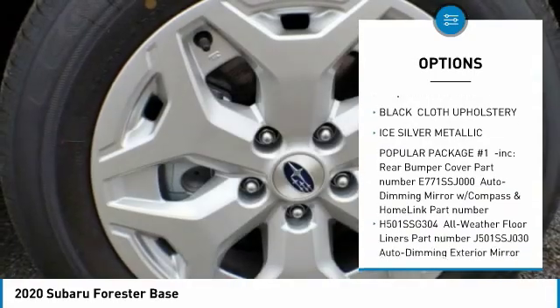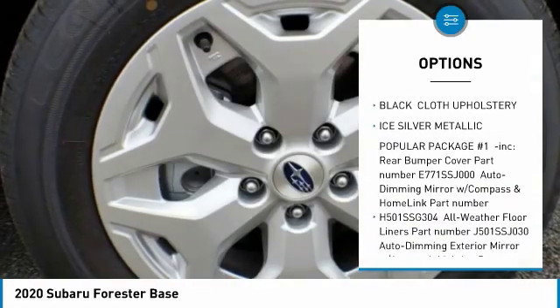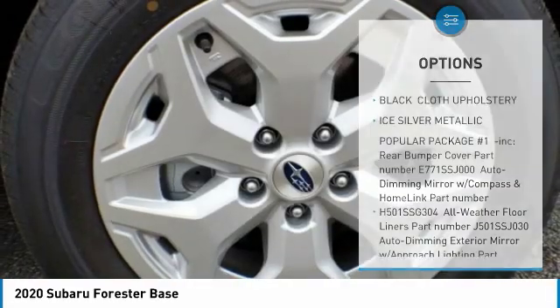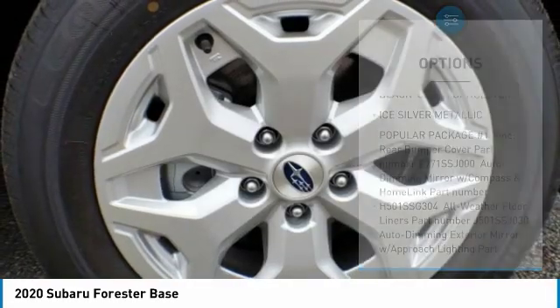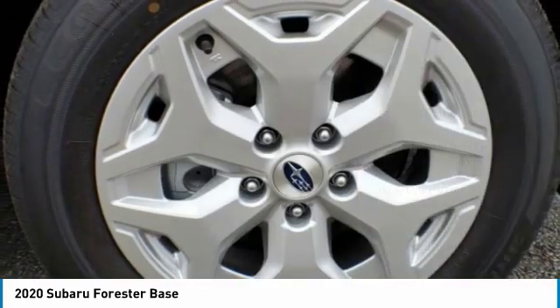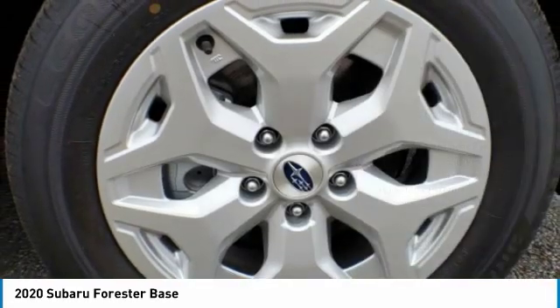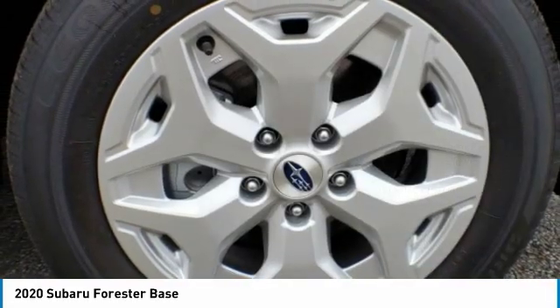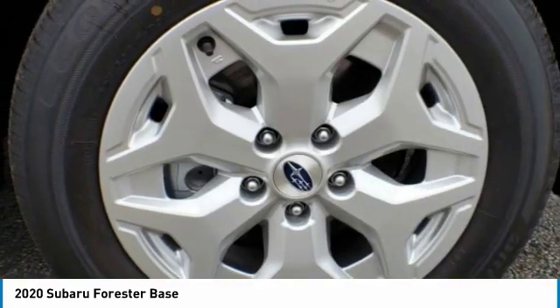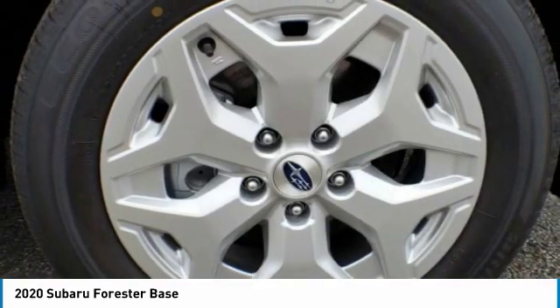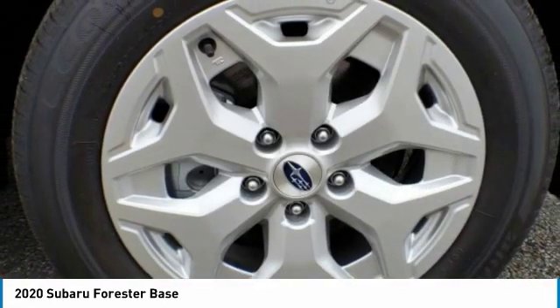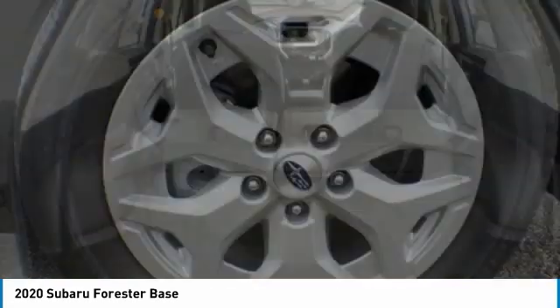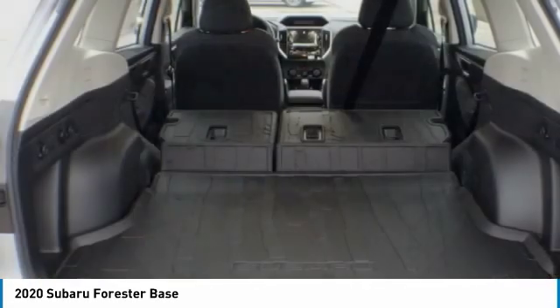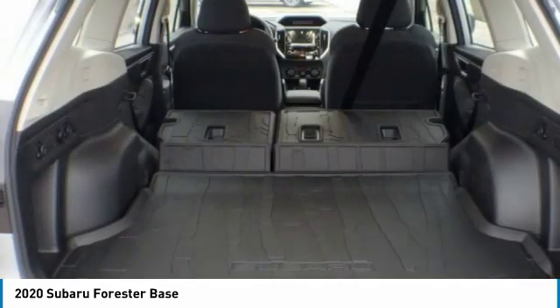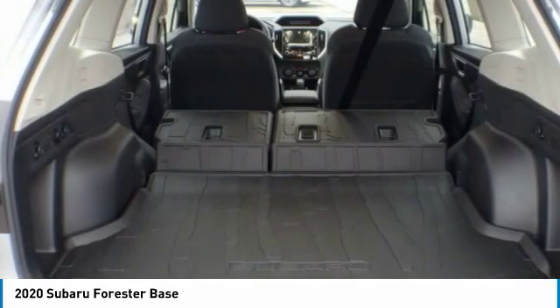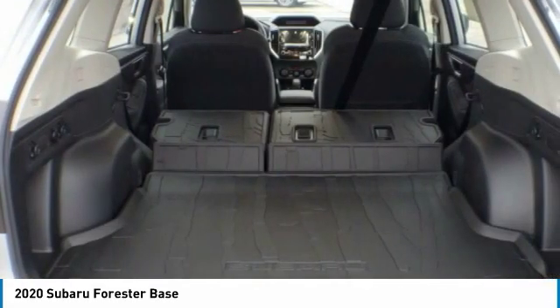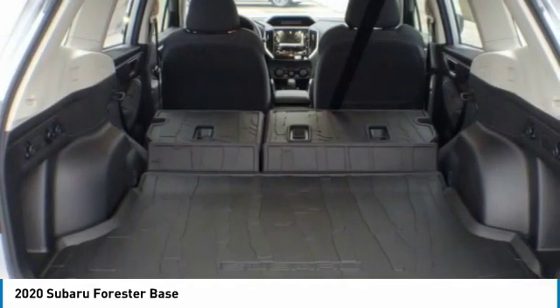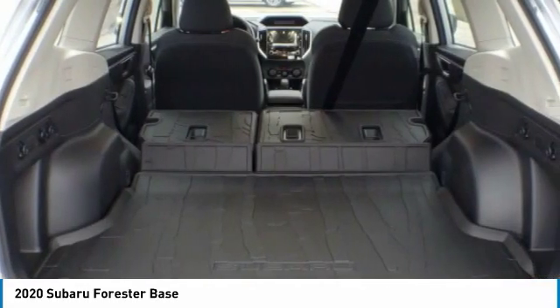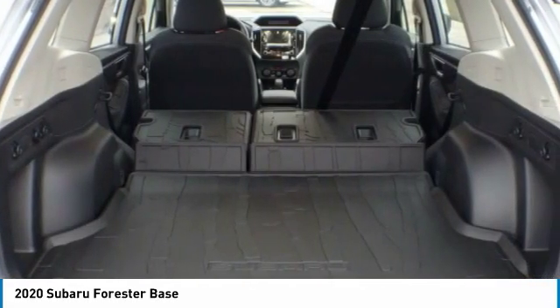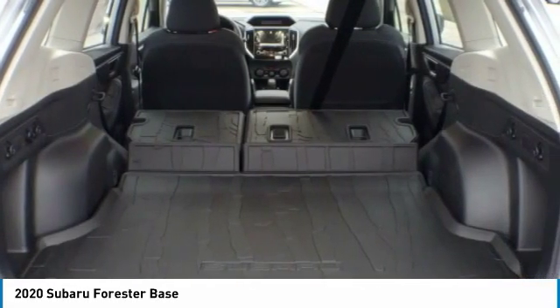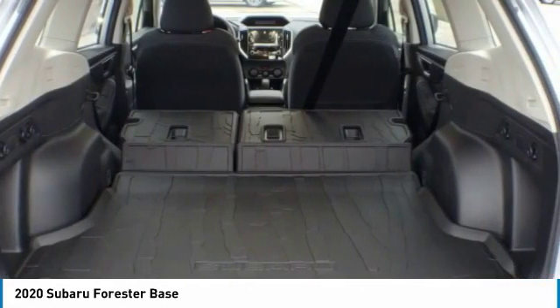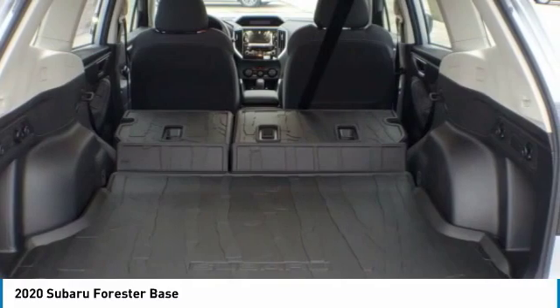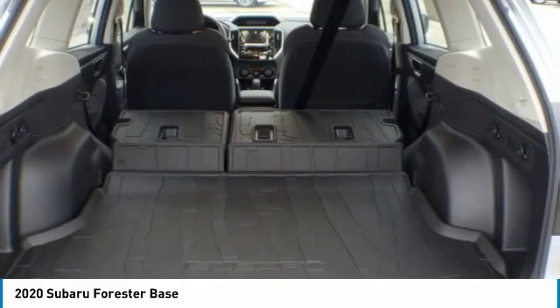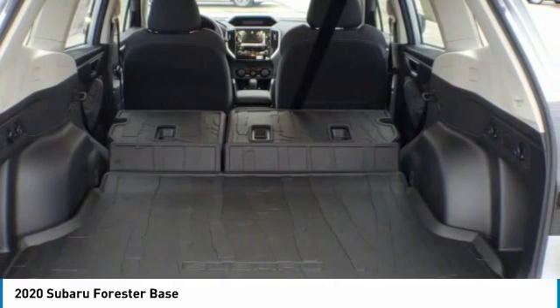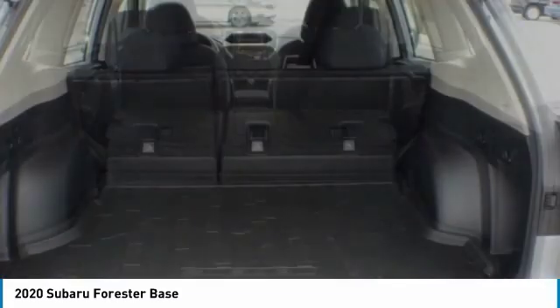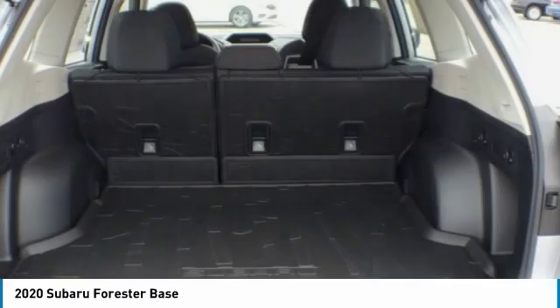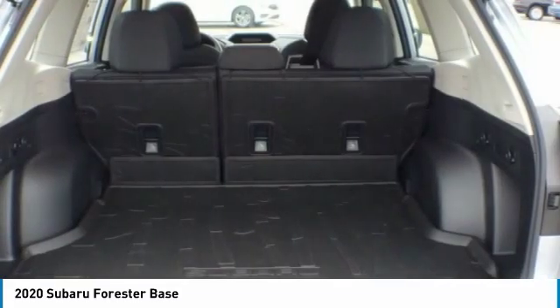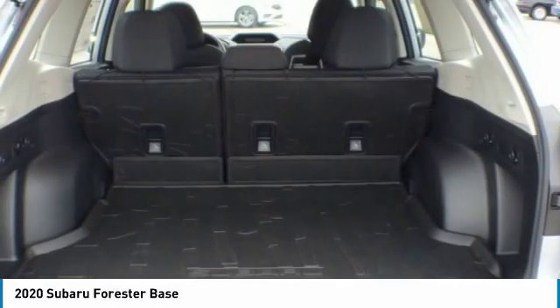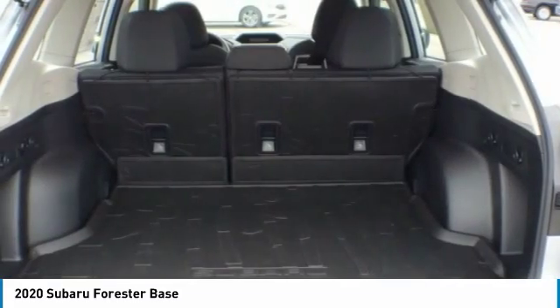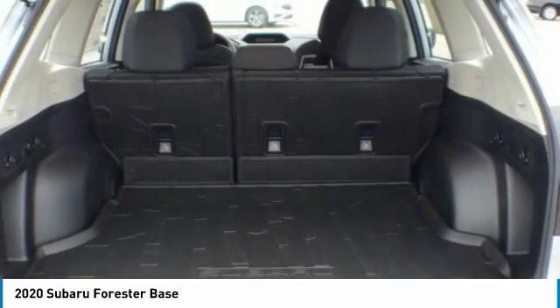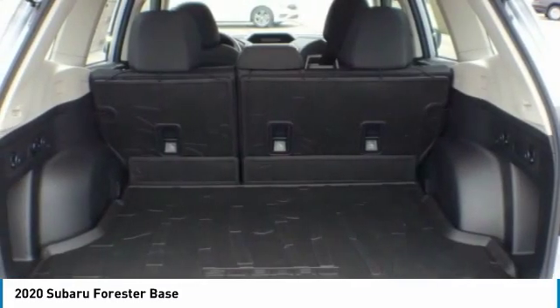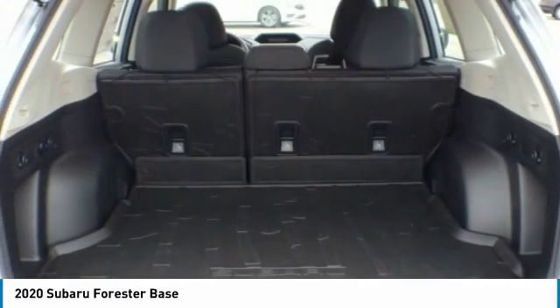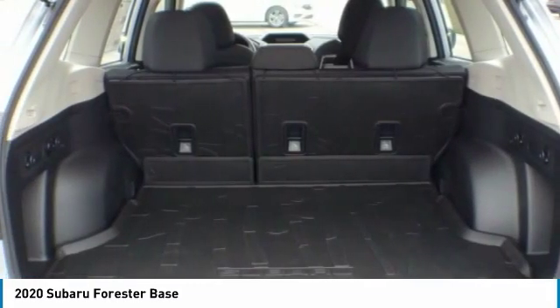Rear all-season tires, variable speed intermittent wipers, backup camera, keyless entry, and adaptive cruise control.